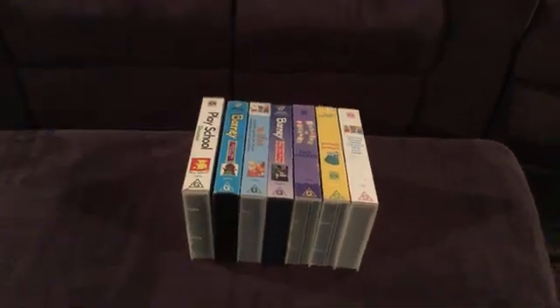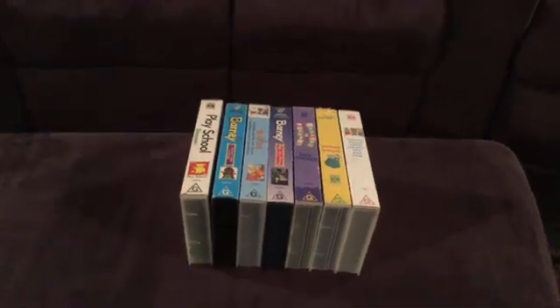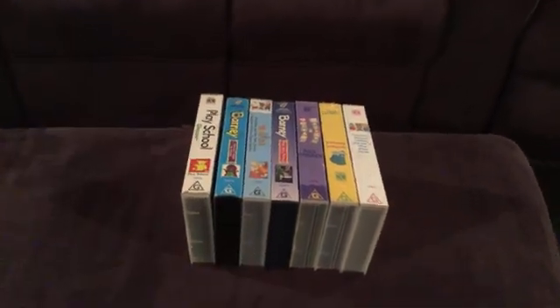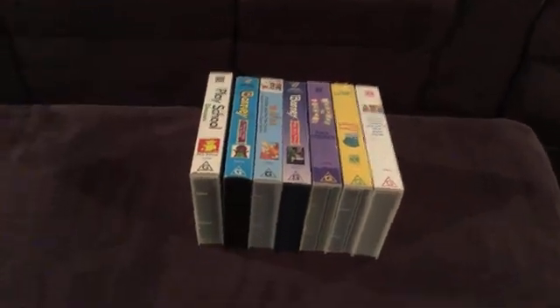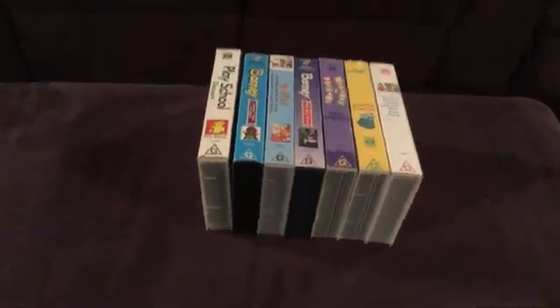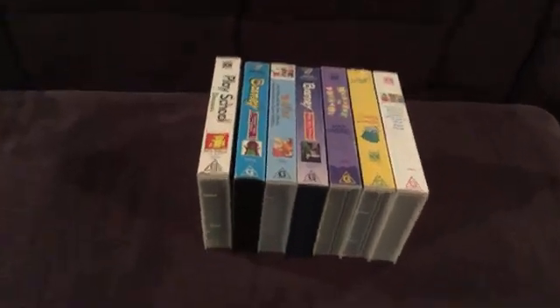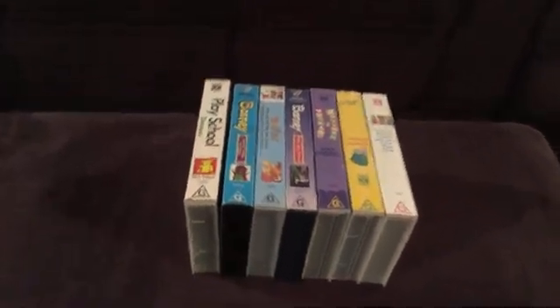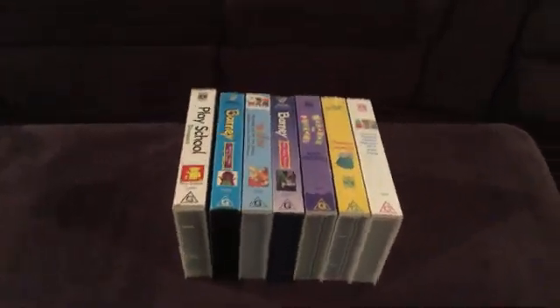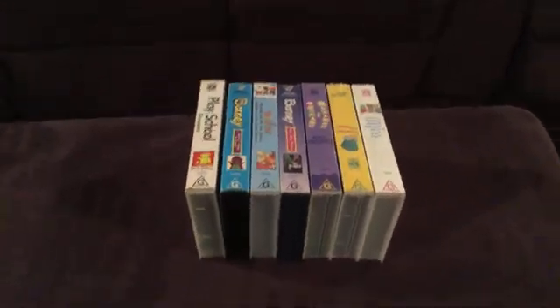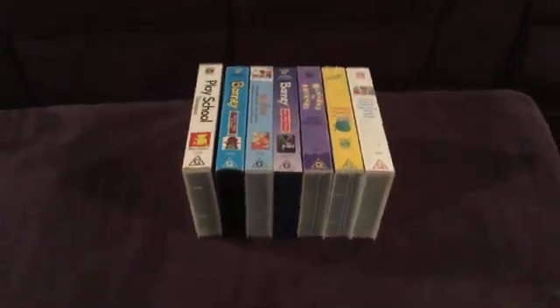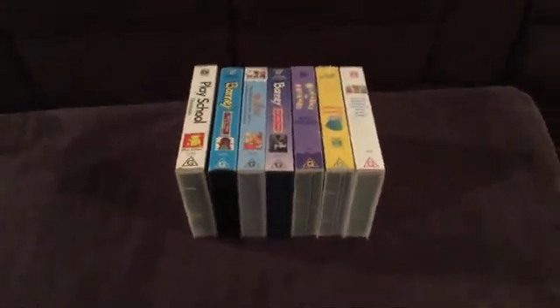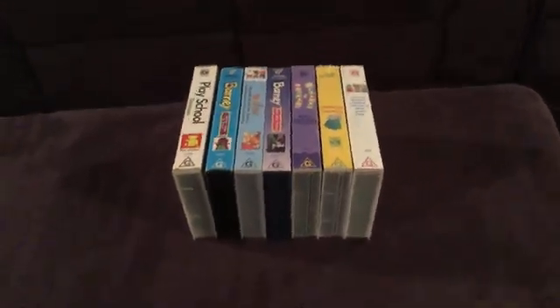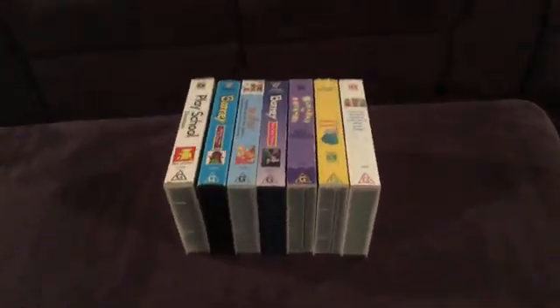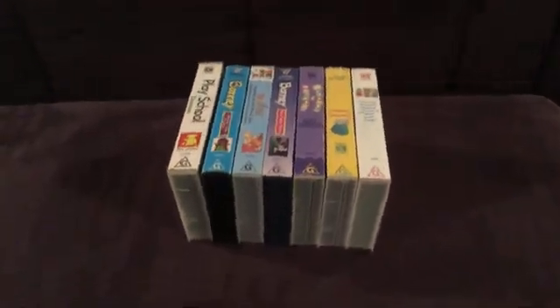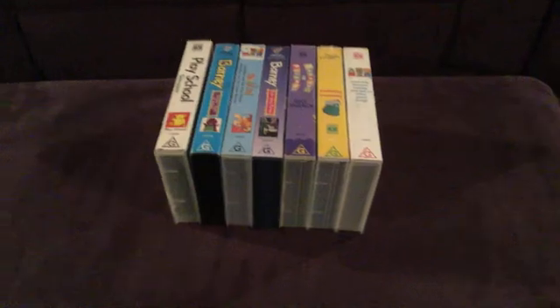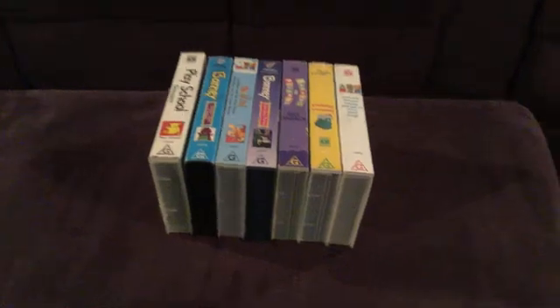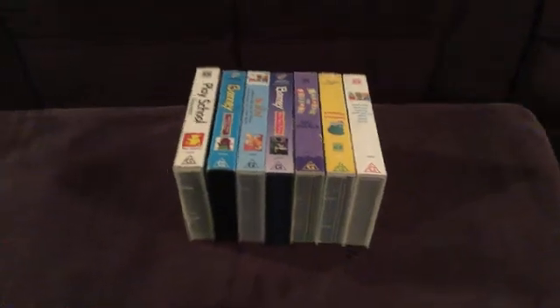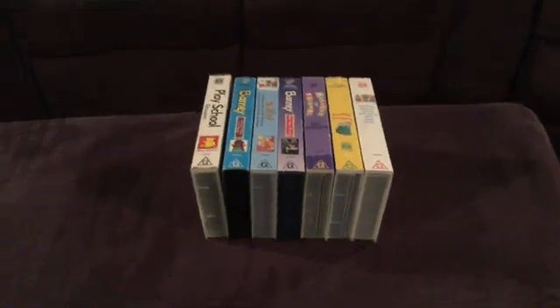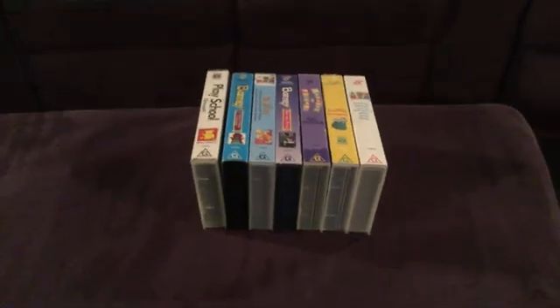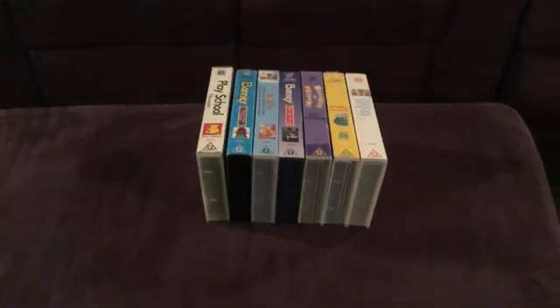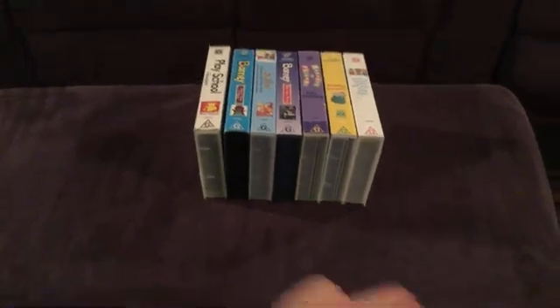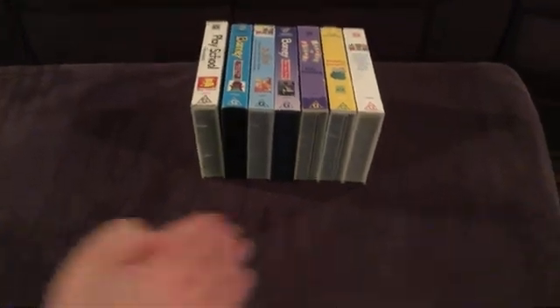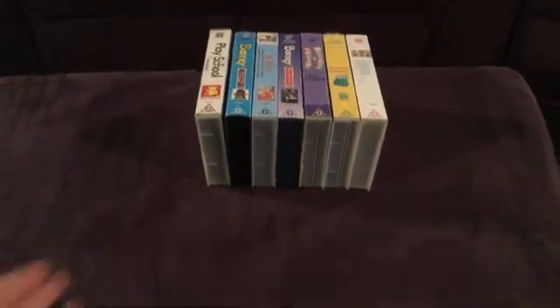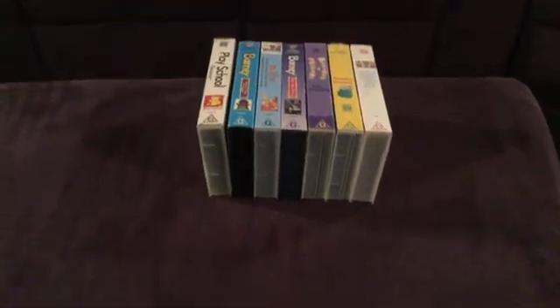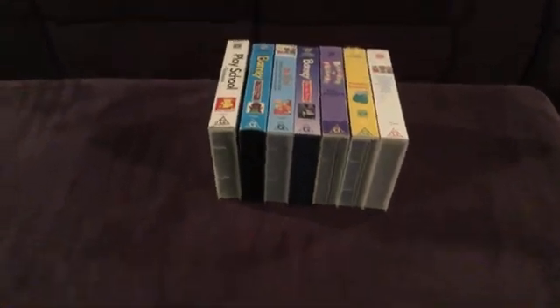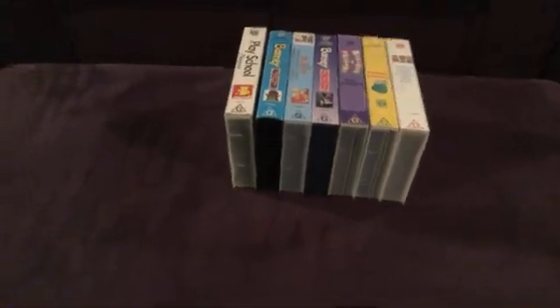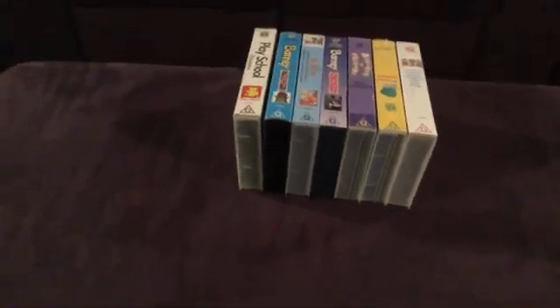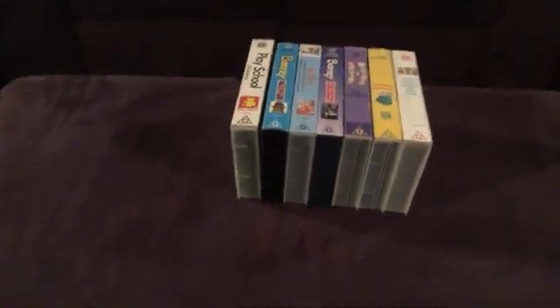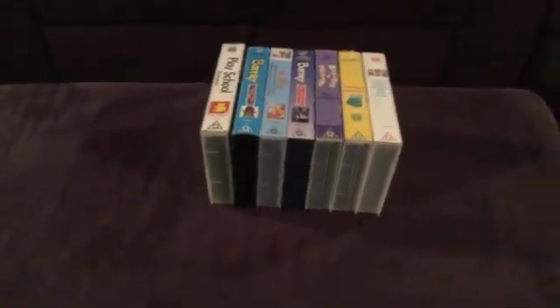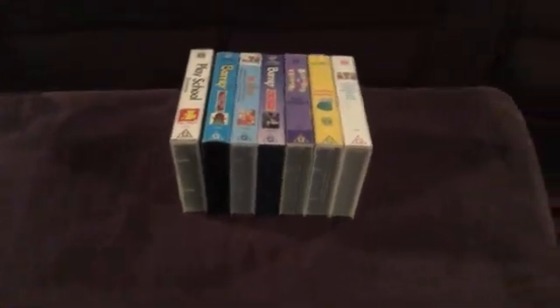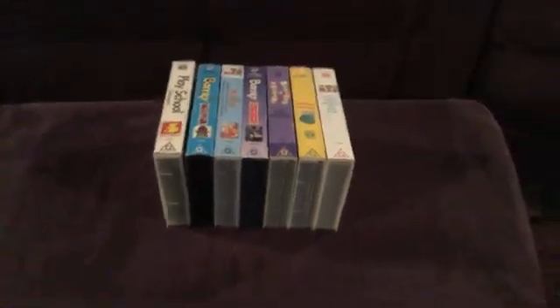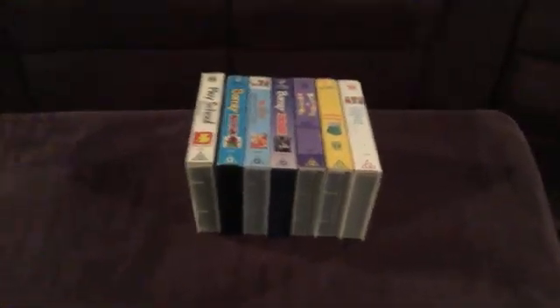Hey everybody, this is Jonathan Eaton, and now I'm going to show you my 1994 VHS collection.